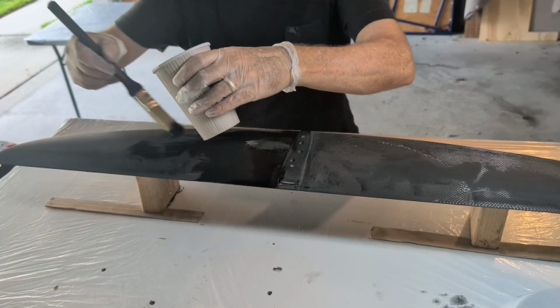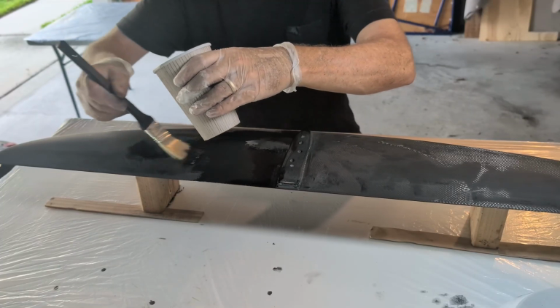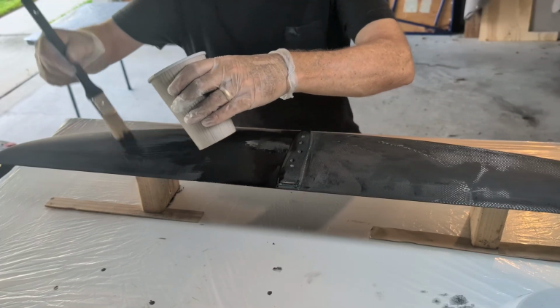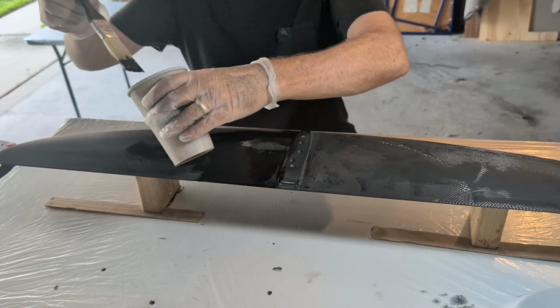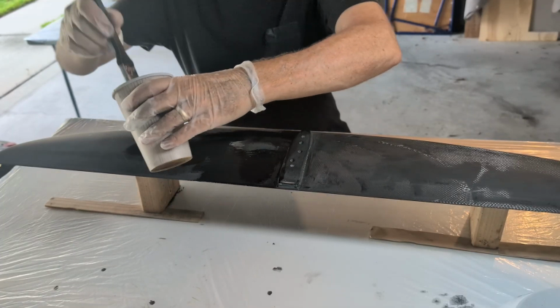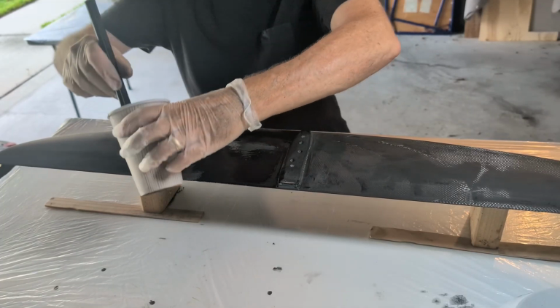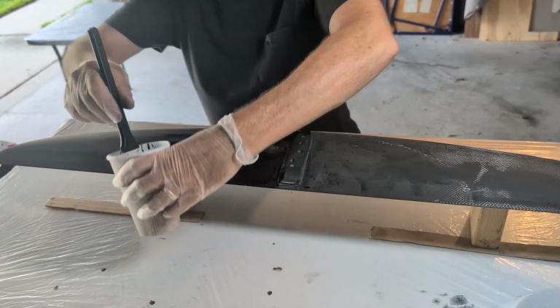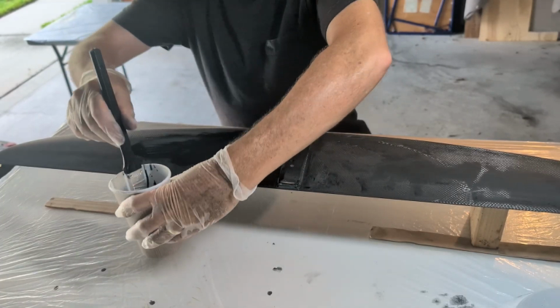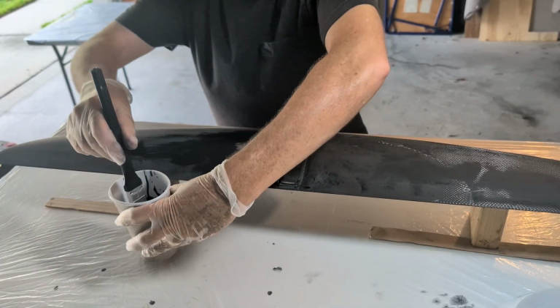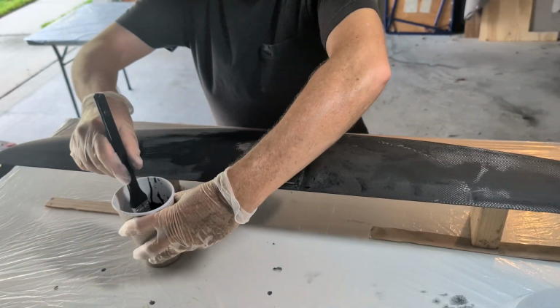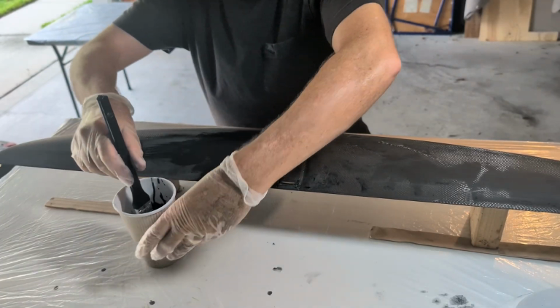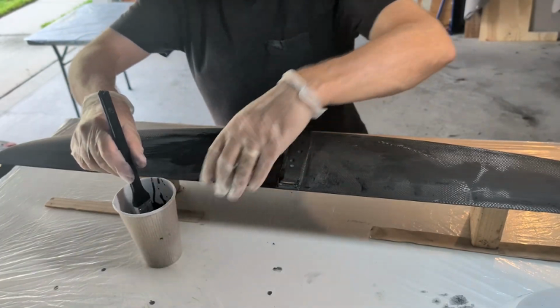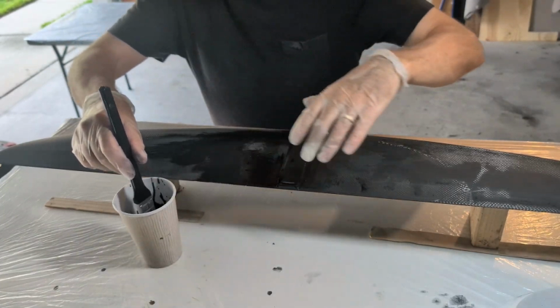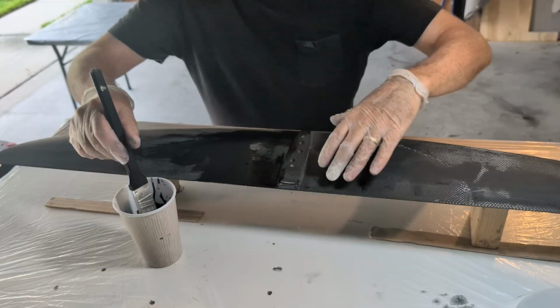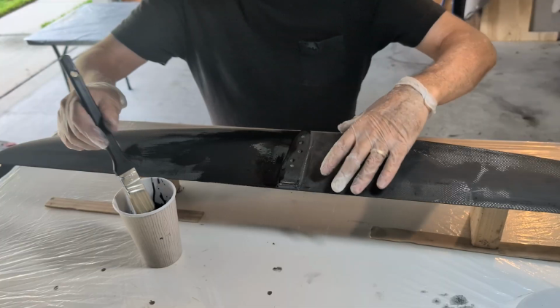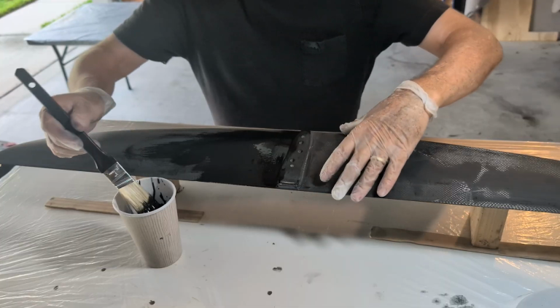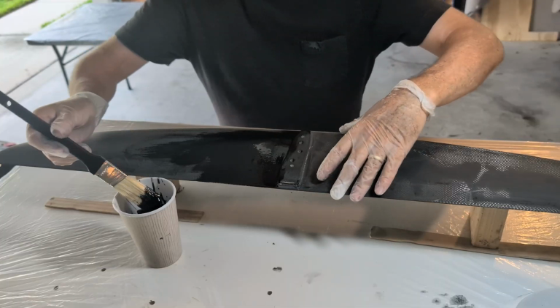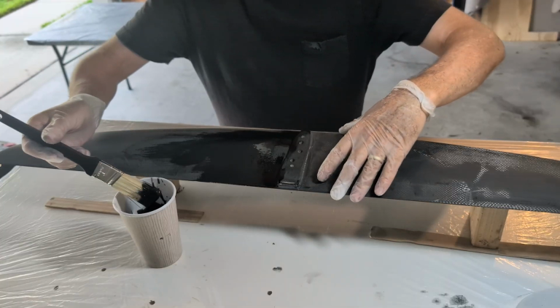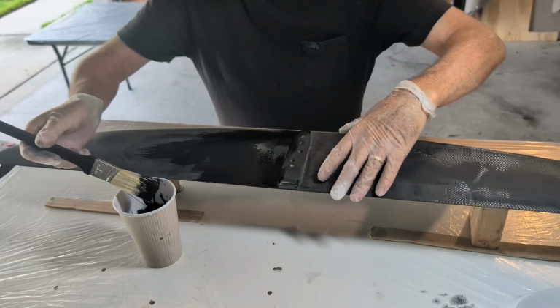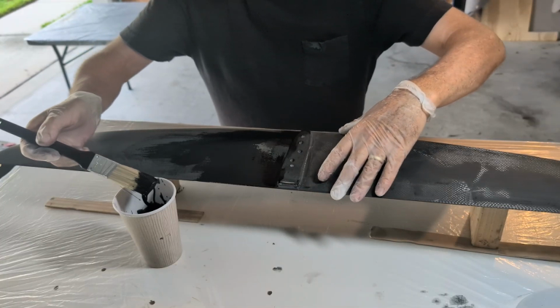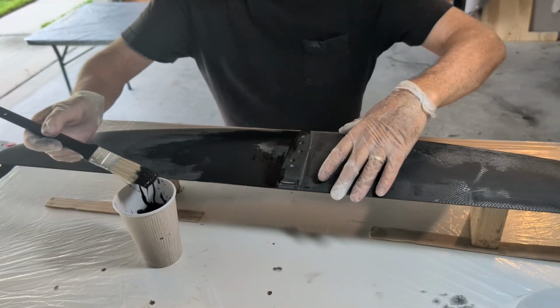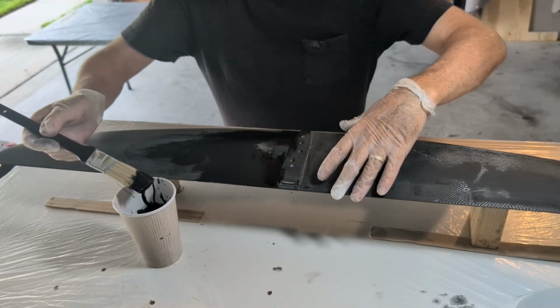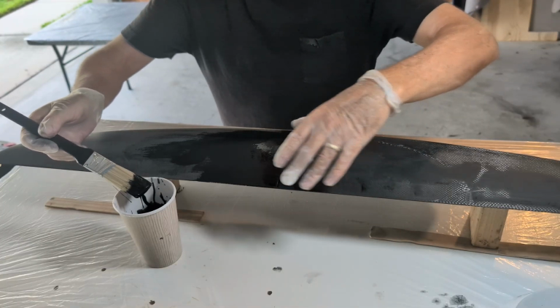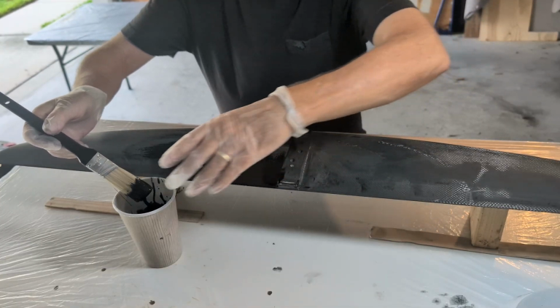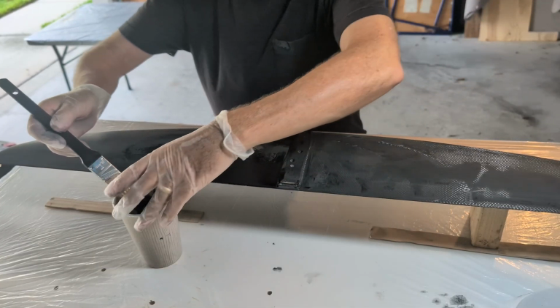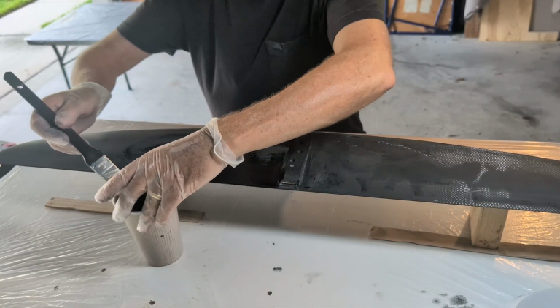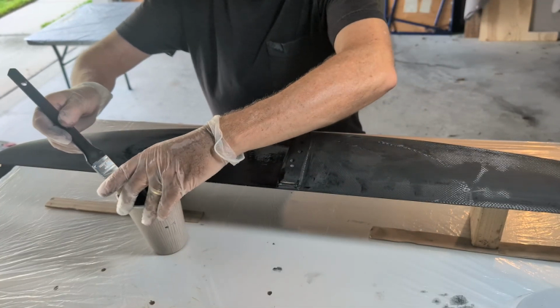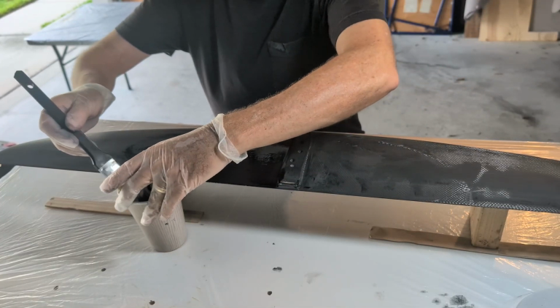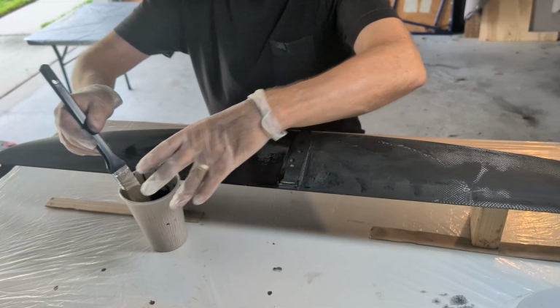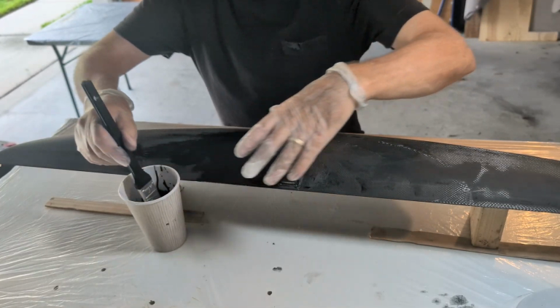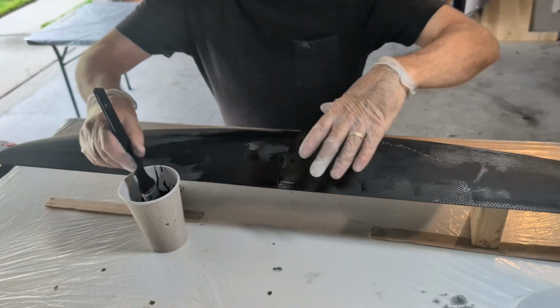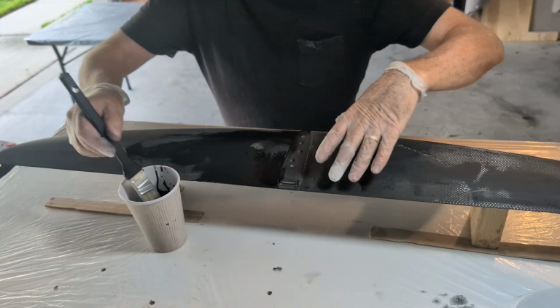Next came the hot coat — a thin epoxy layer with black pigment brushed on both sides.